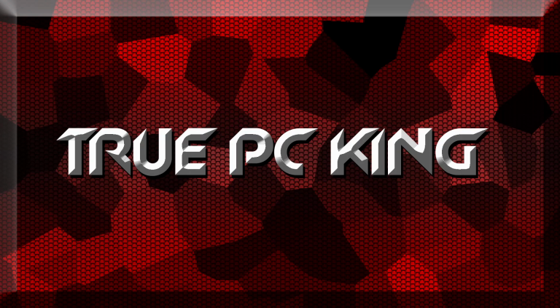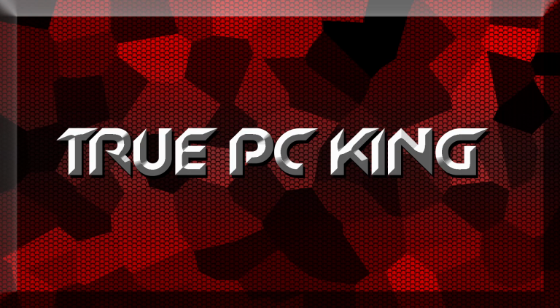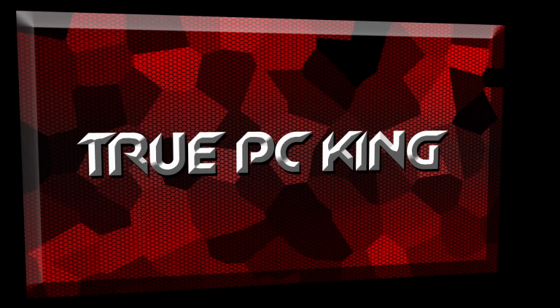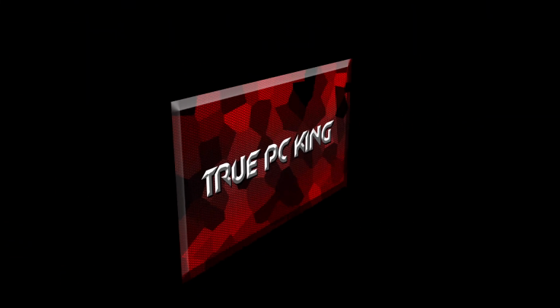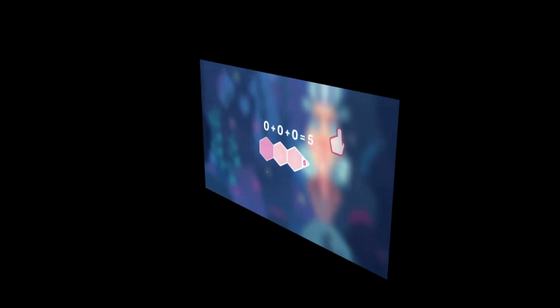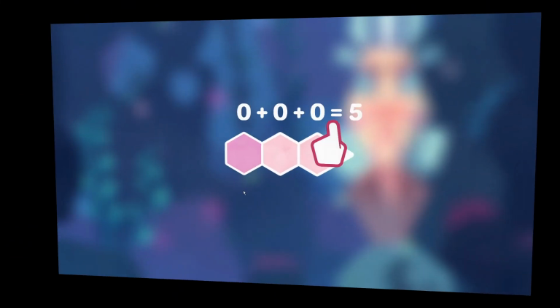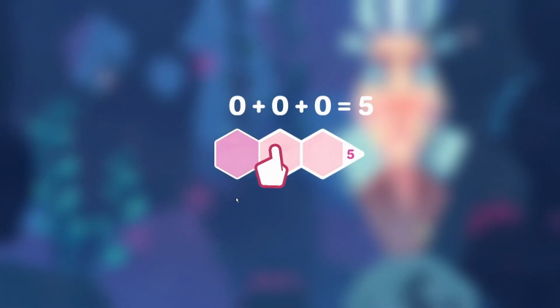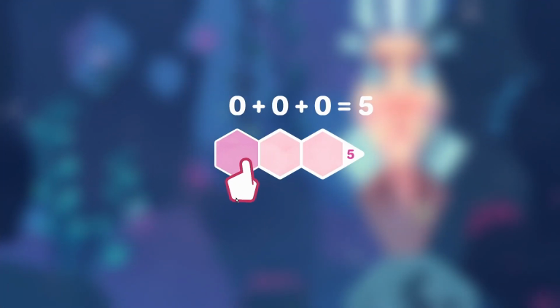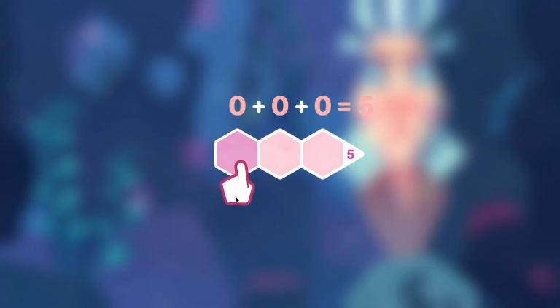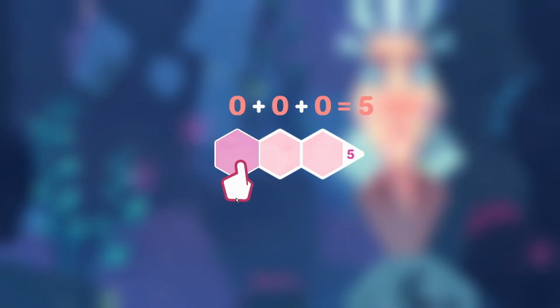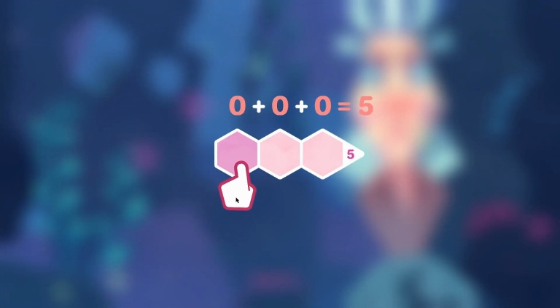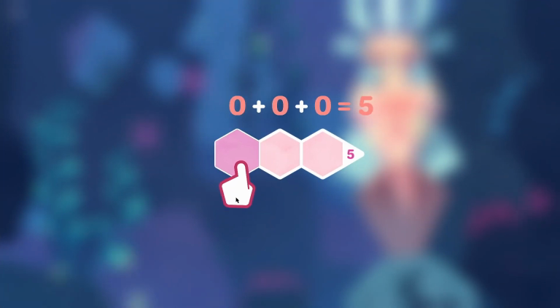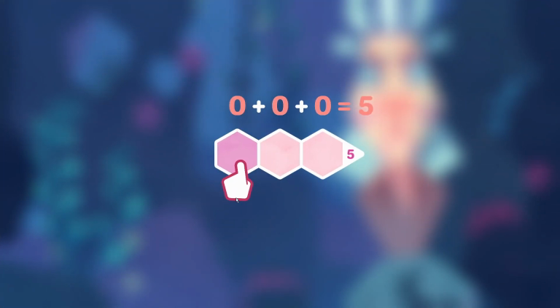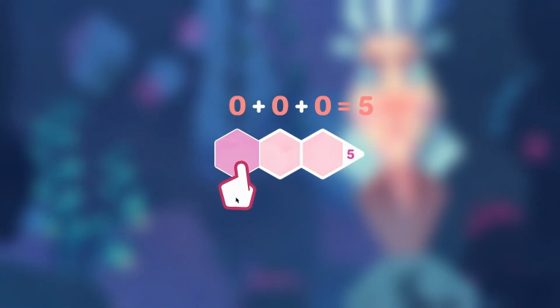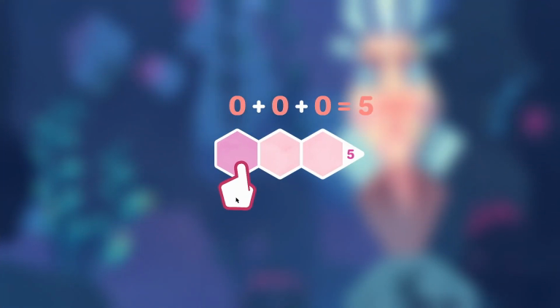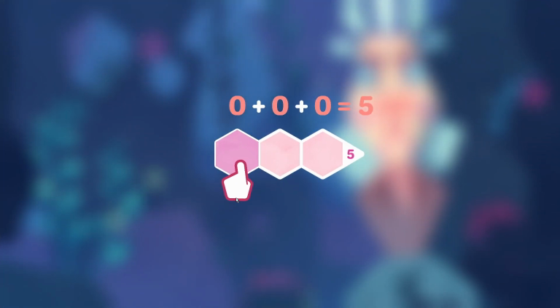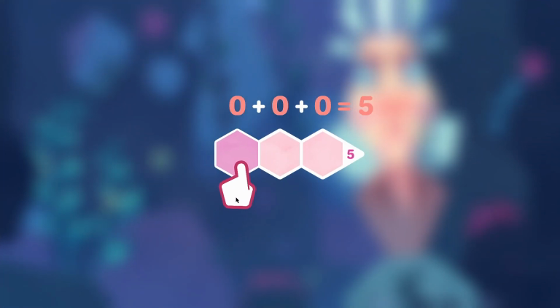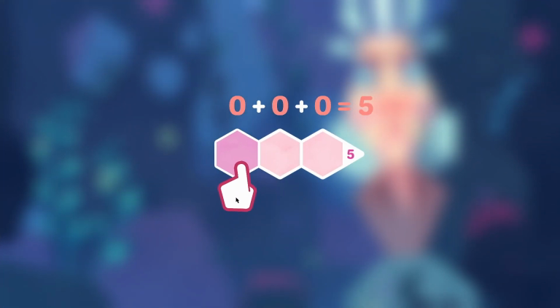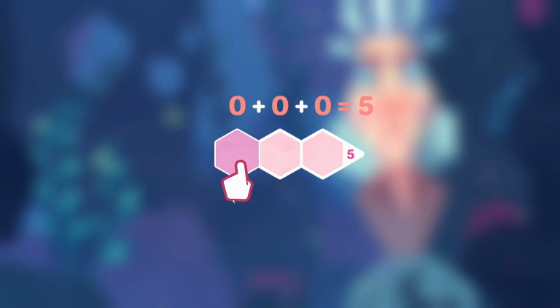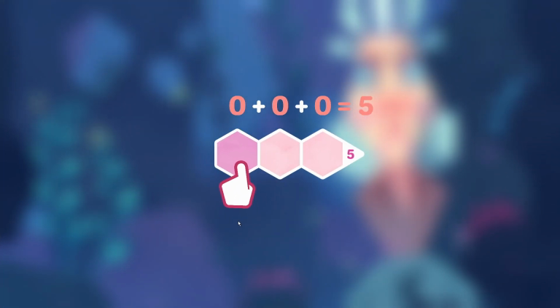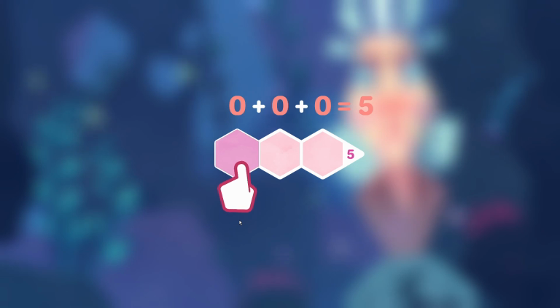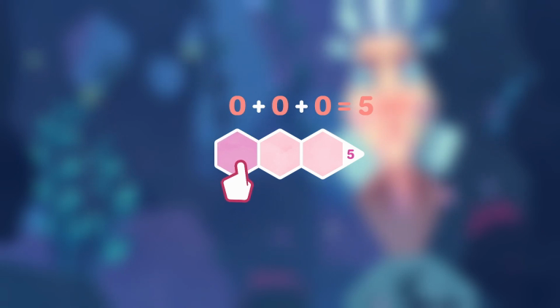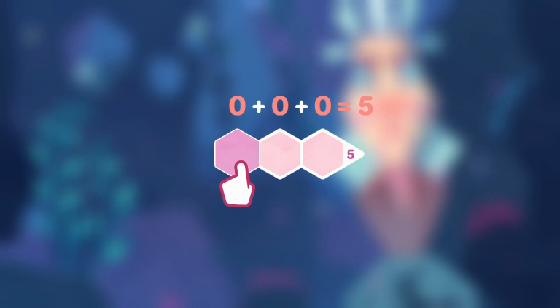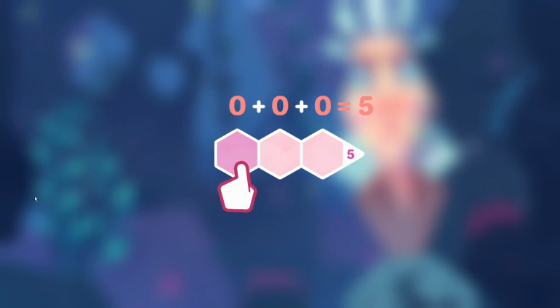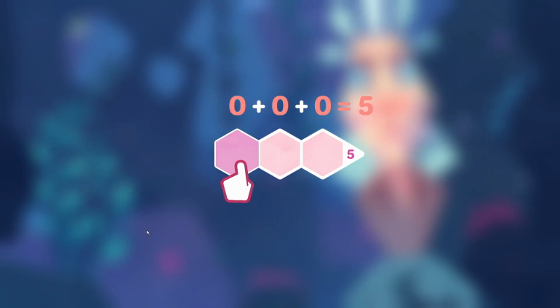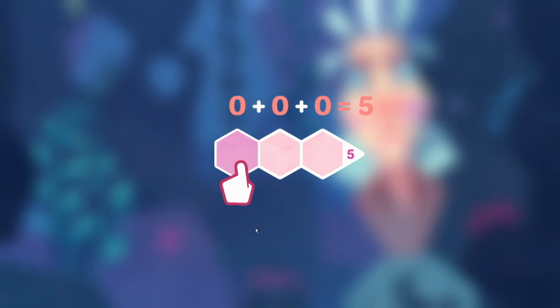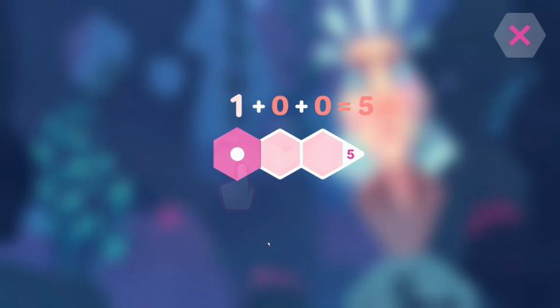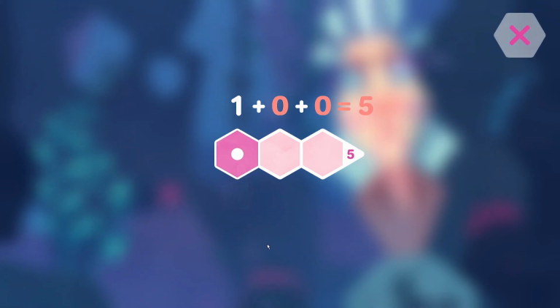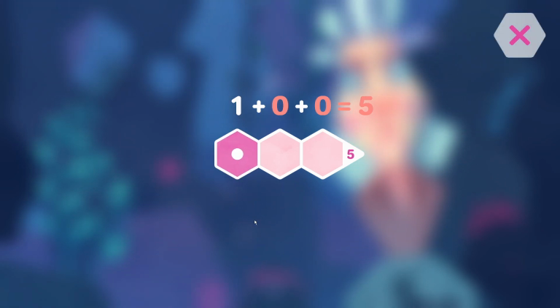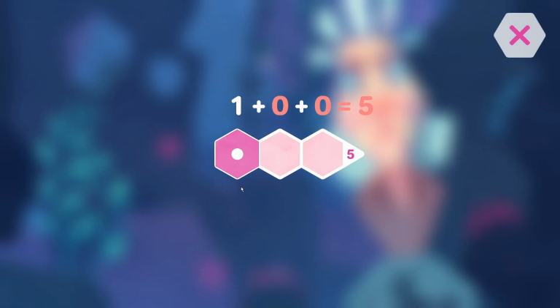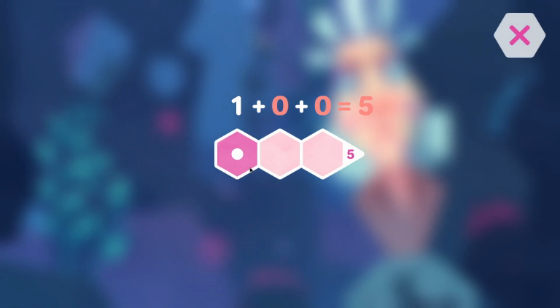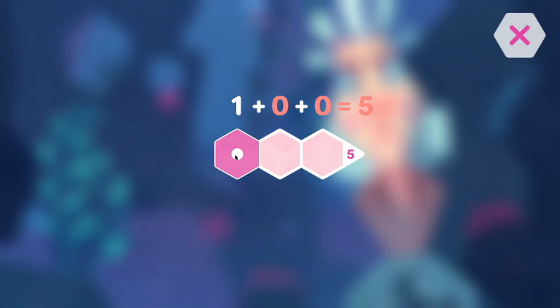Hey guys, what's up? It's TruePCKing here. This is HexaLogic and it's $4.99 on Steam.